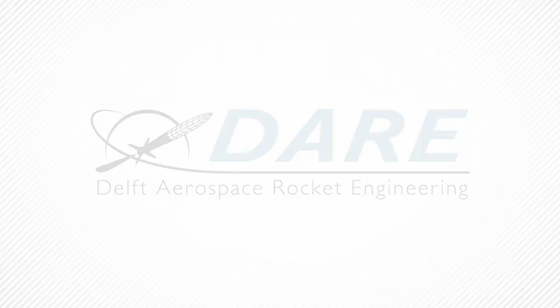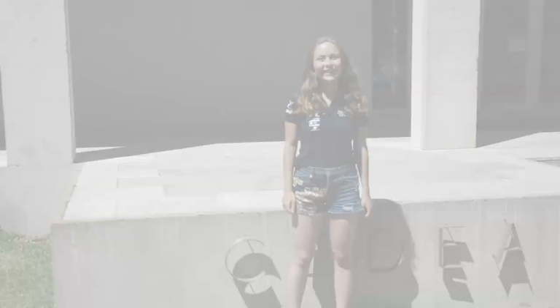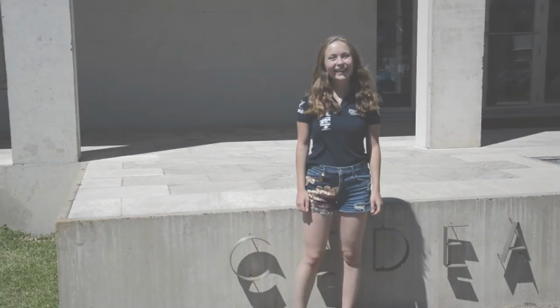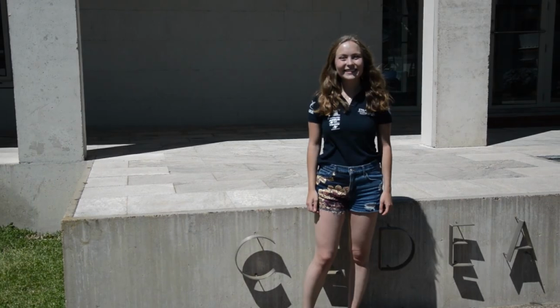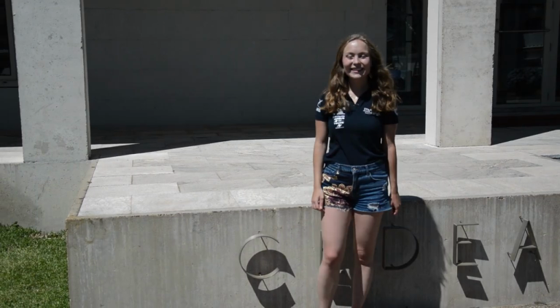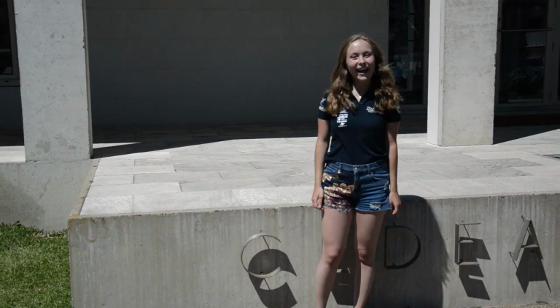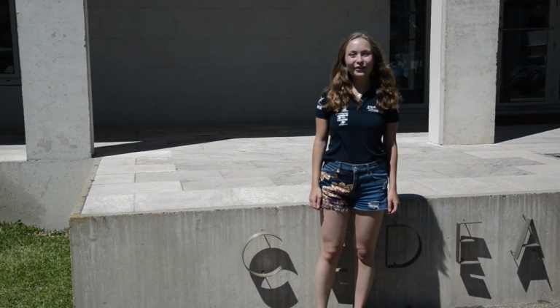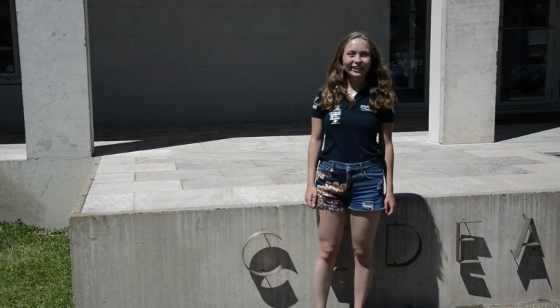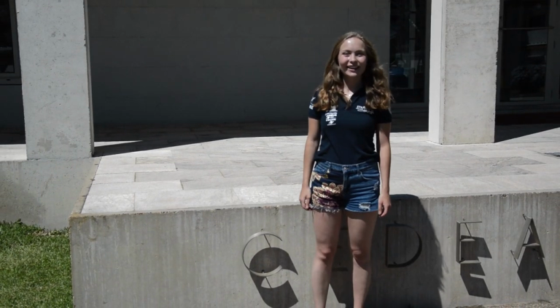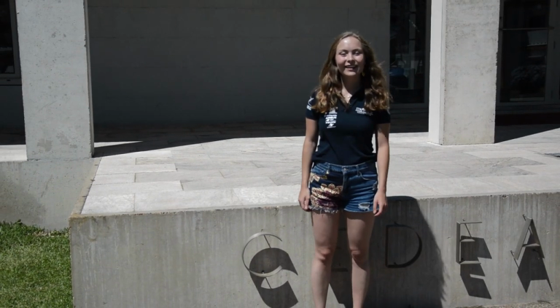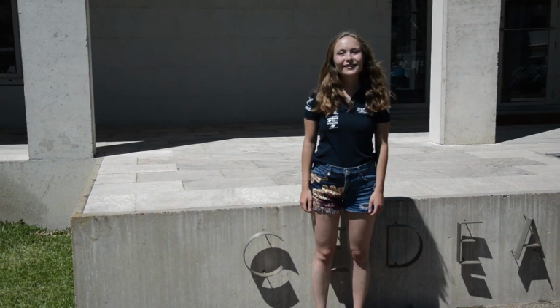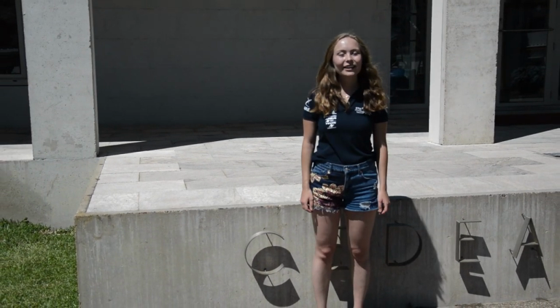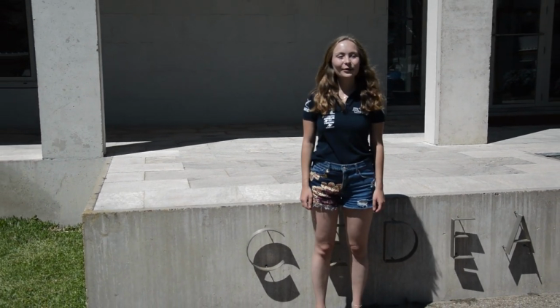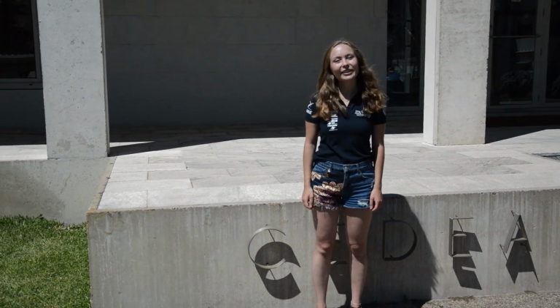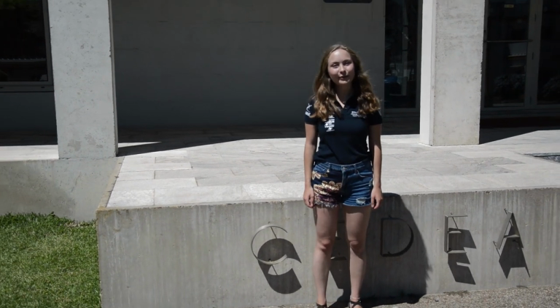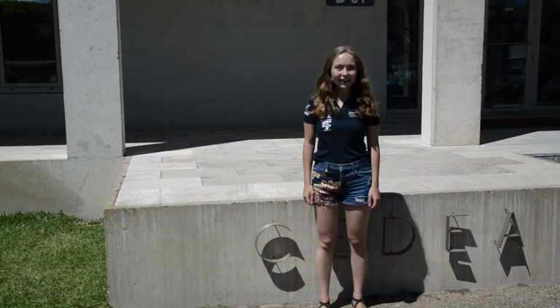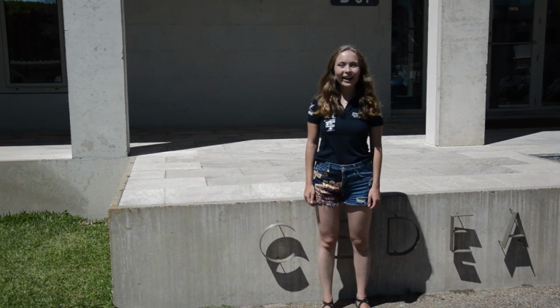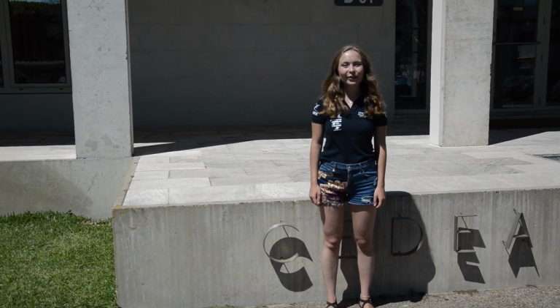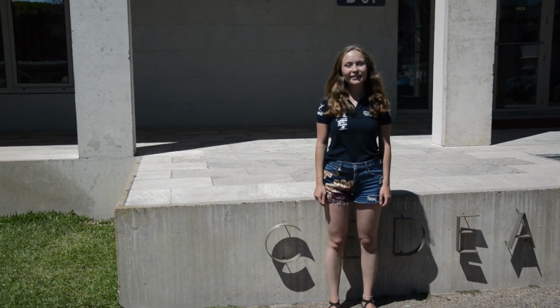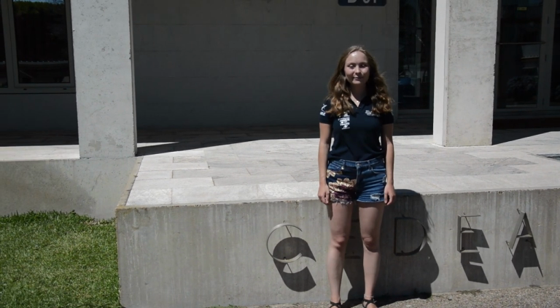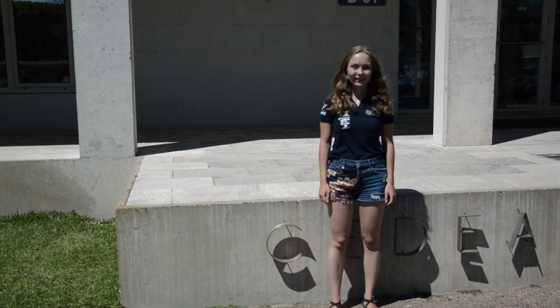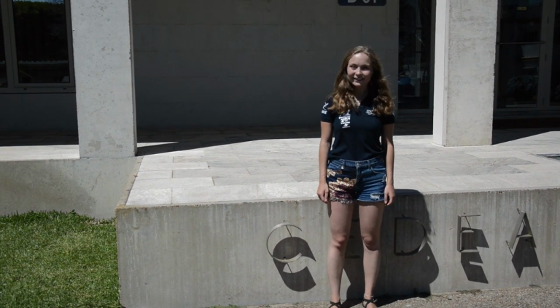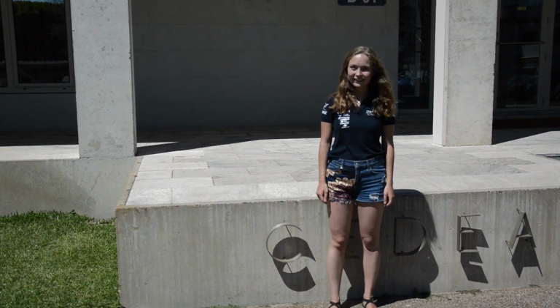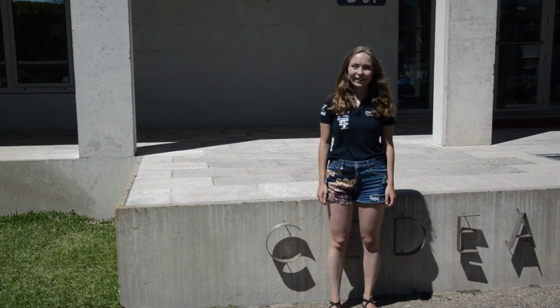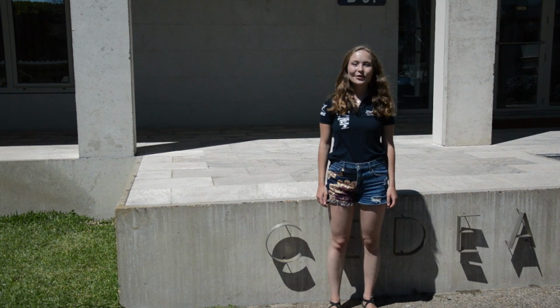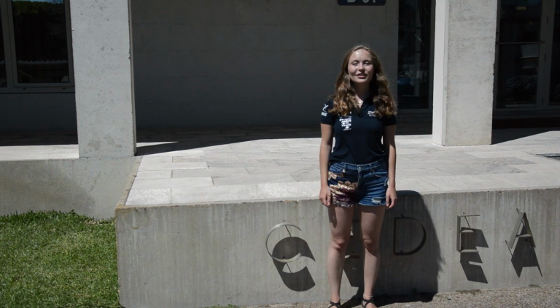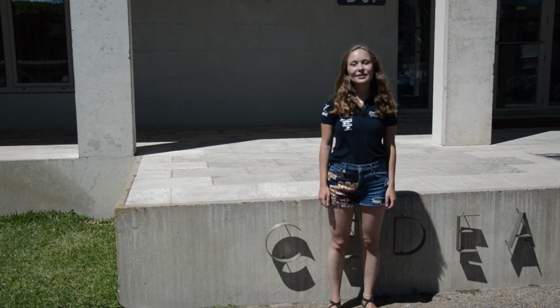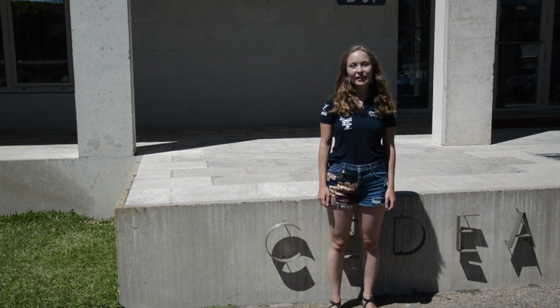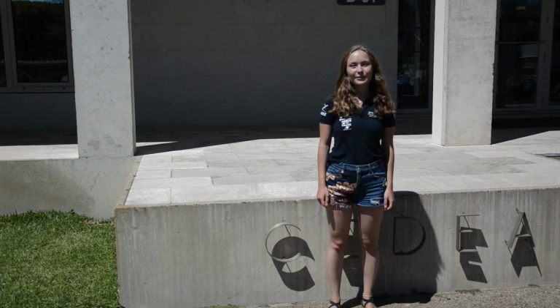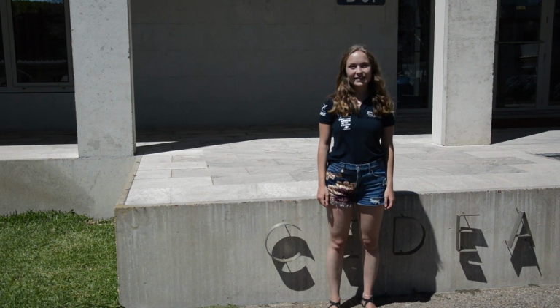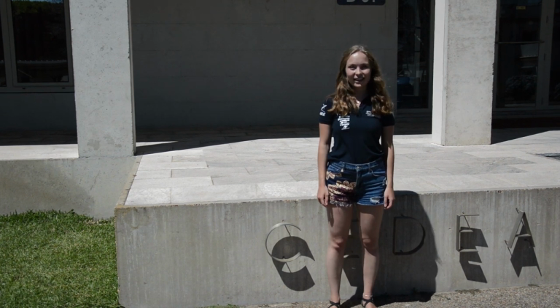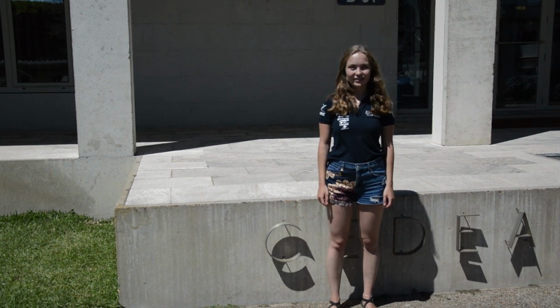Hi guys, I'm Veronica. Together with my team, I'm here in Spain at INTA, which is the Spanish Space Agency.